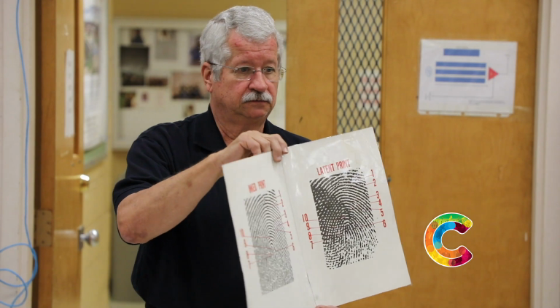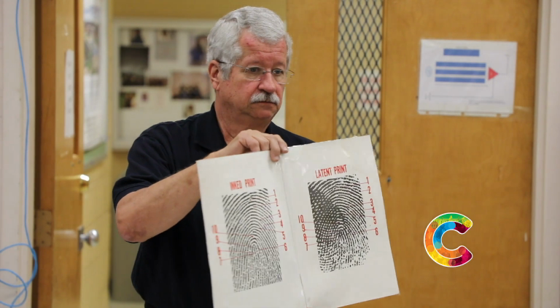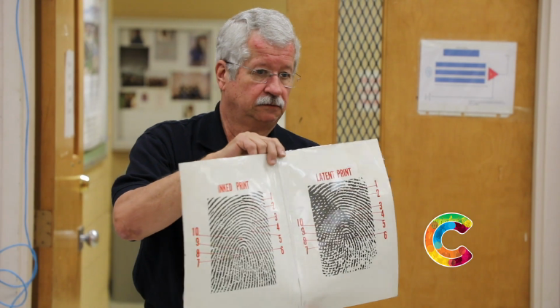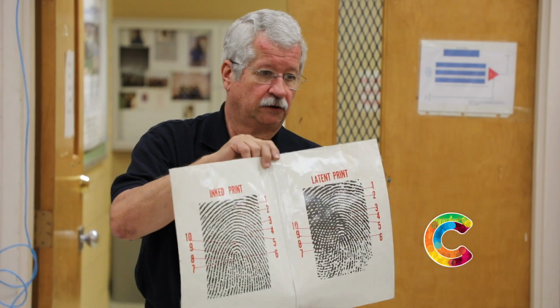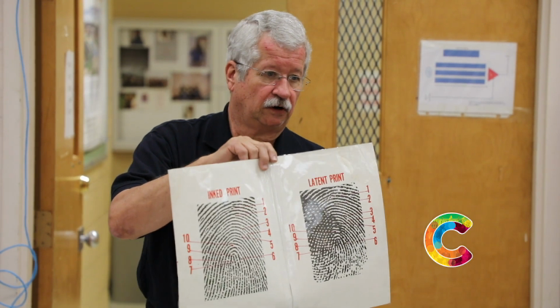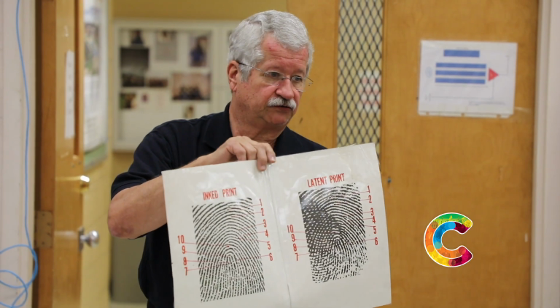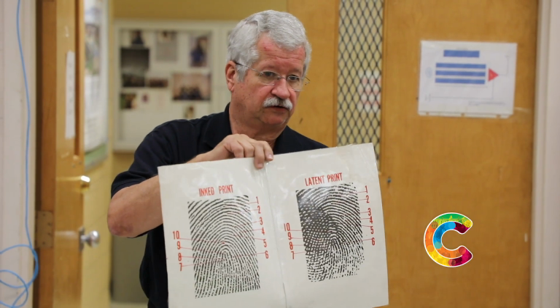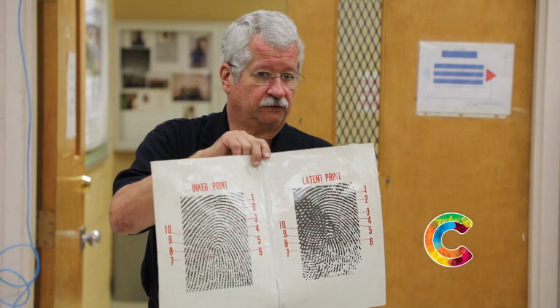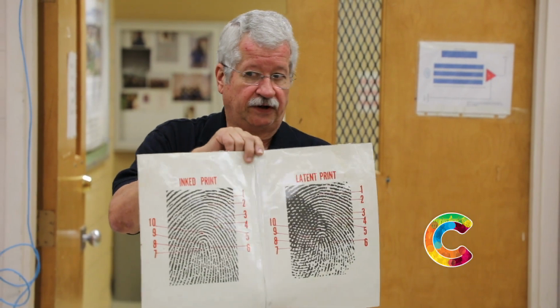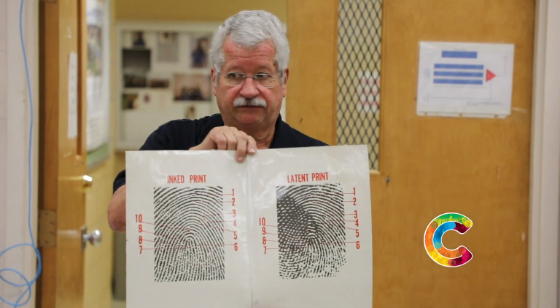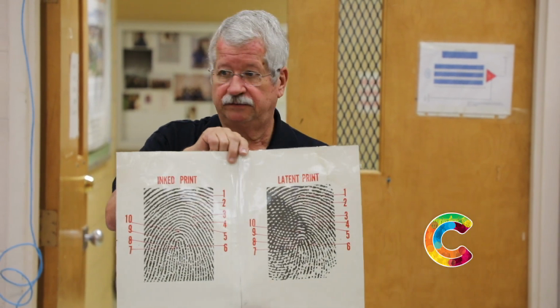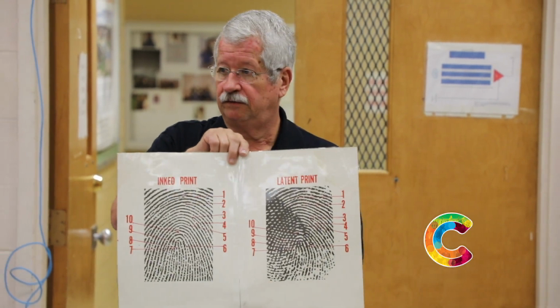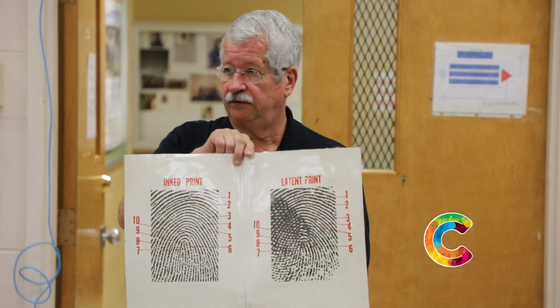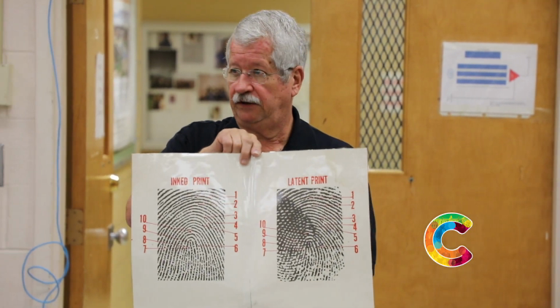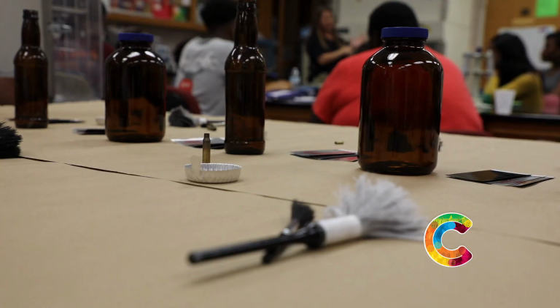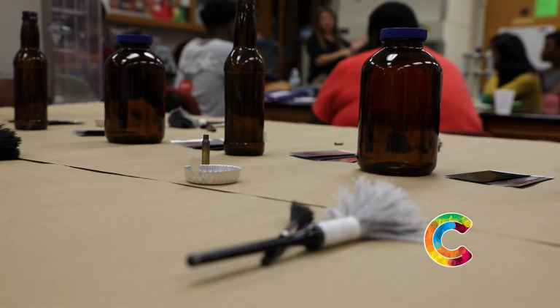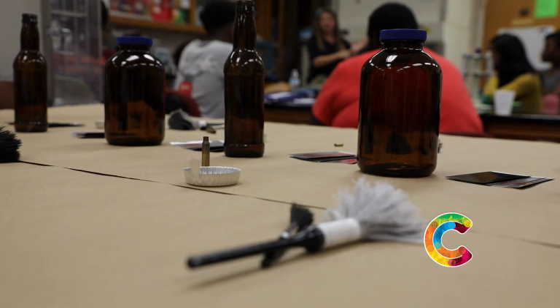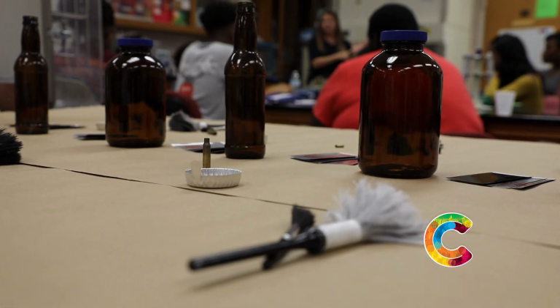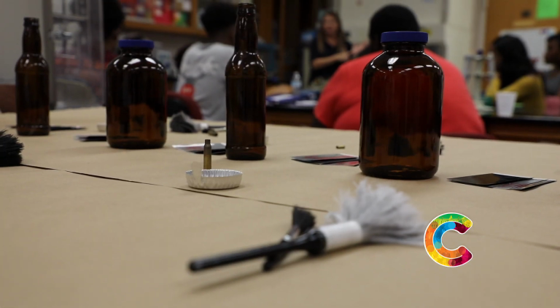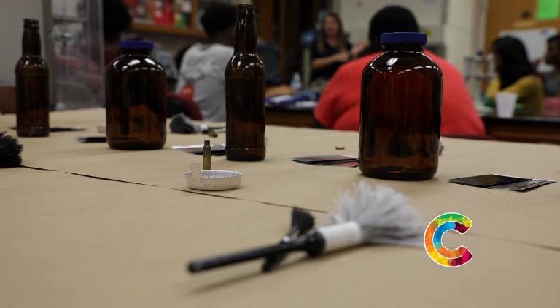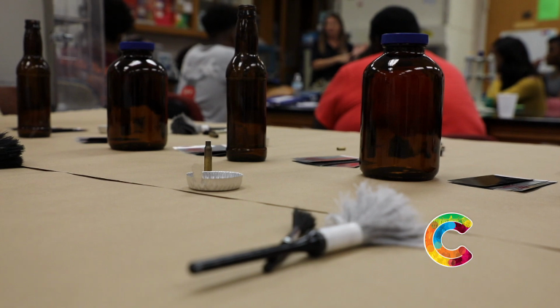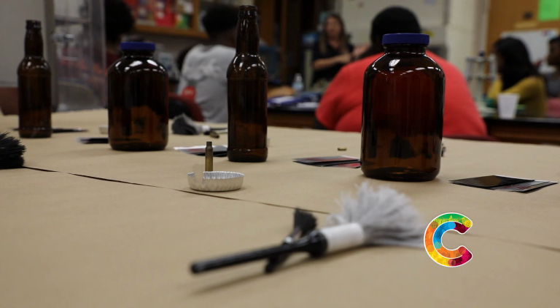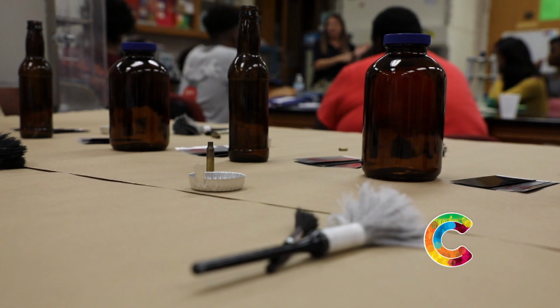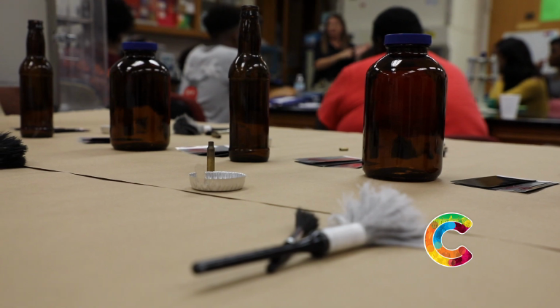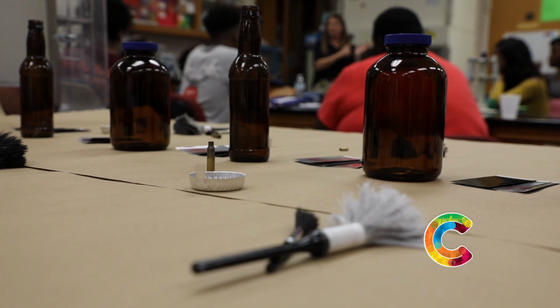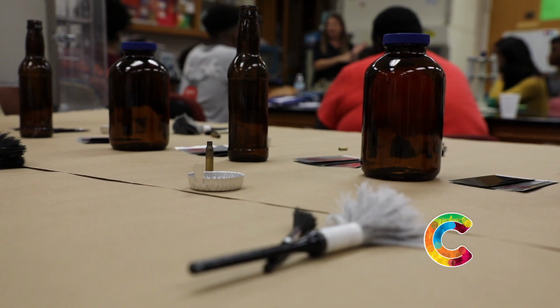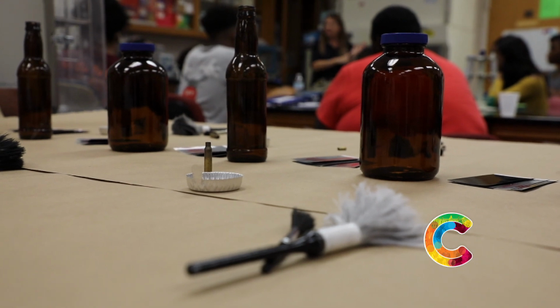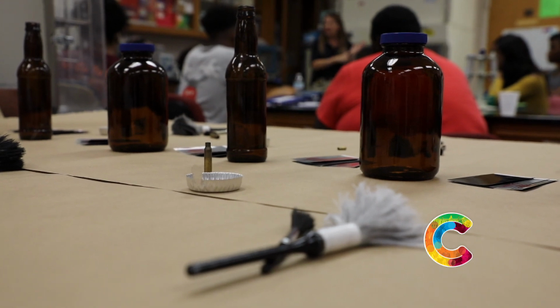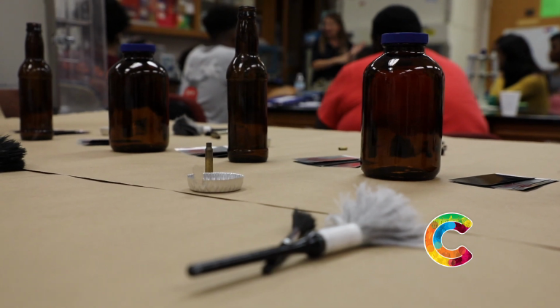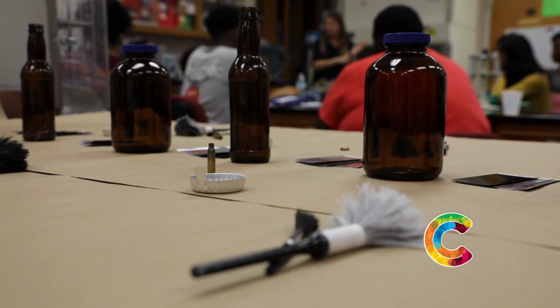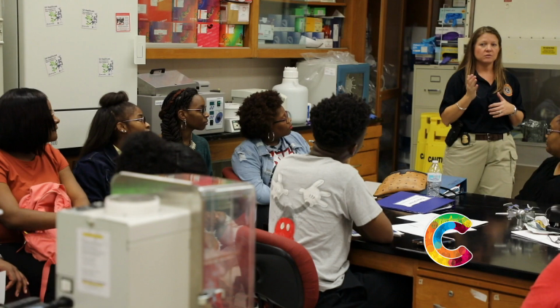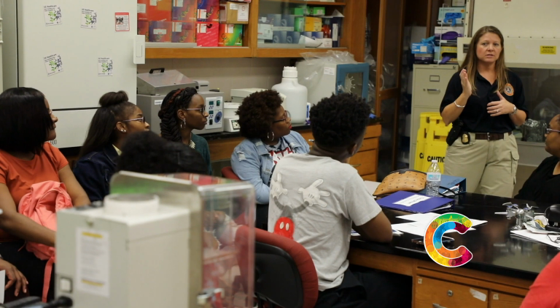I'm Shantia Rivera reporting from the JST Science Building on the campus of Claflin University.